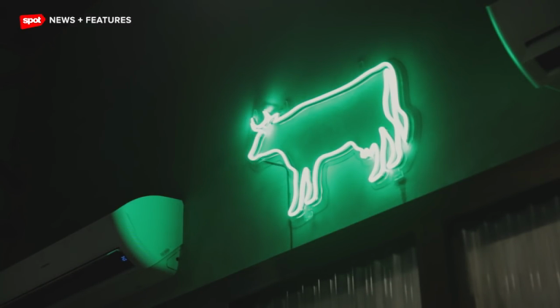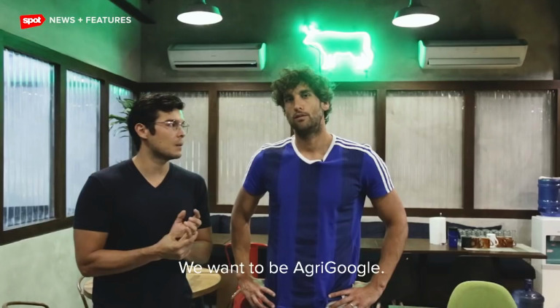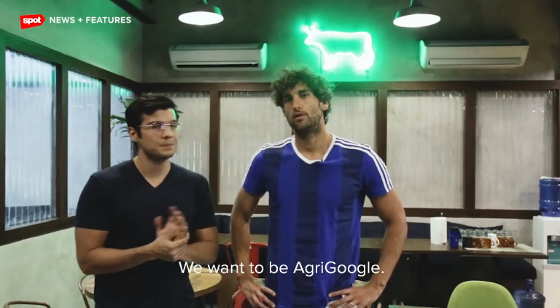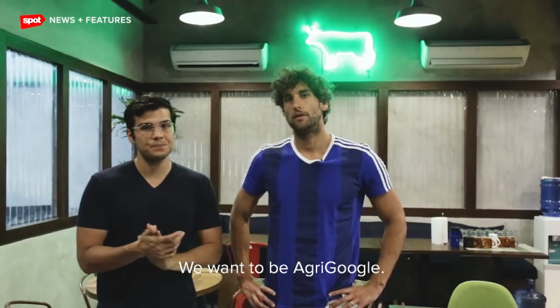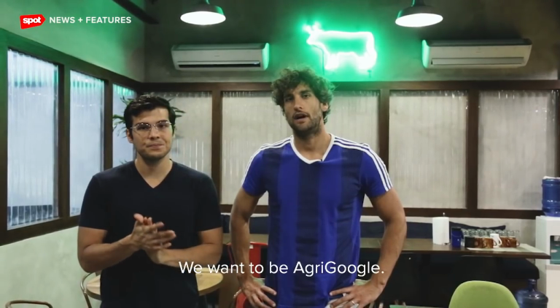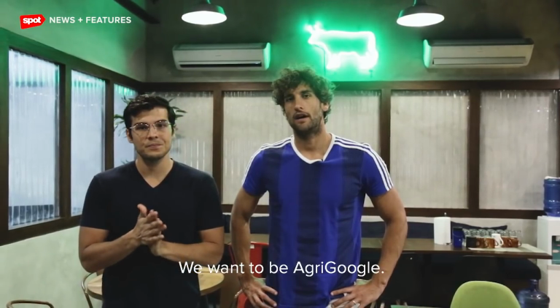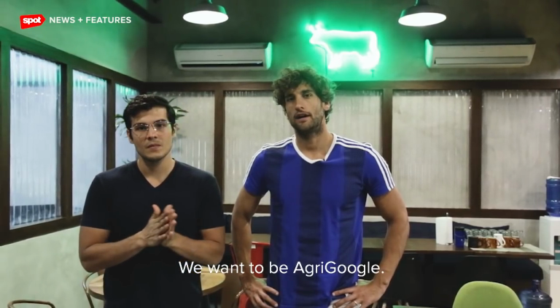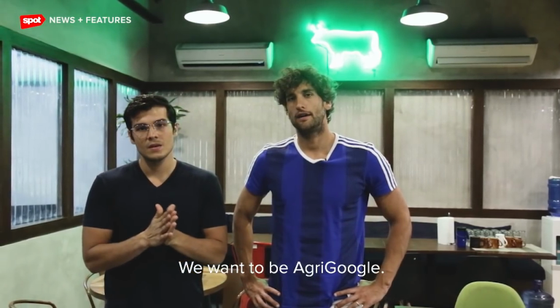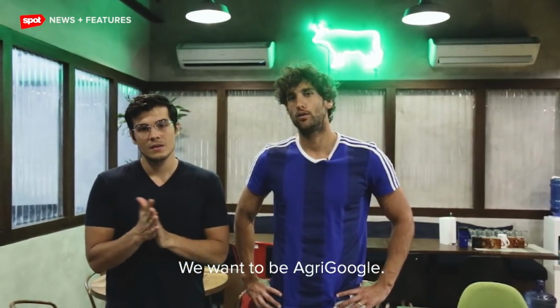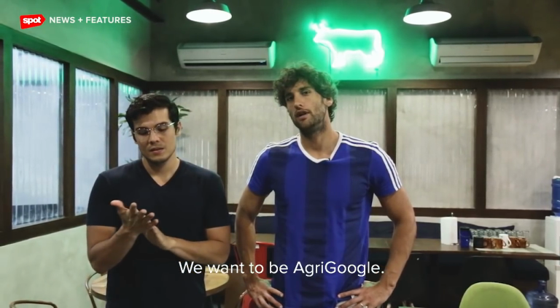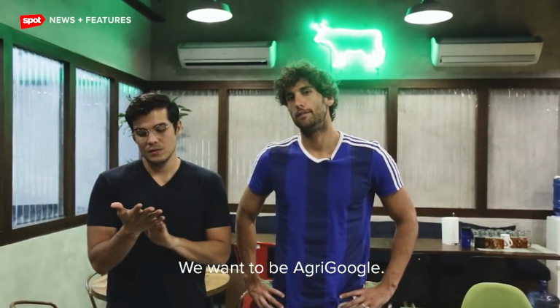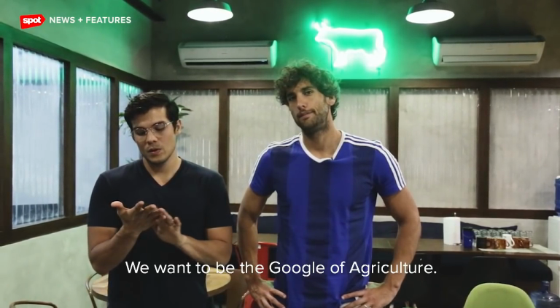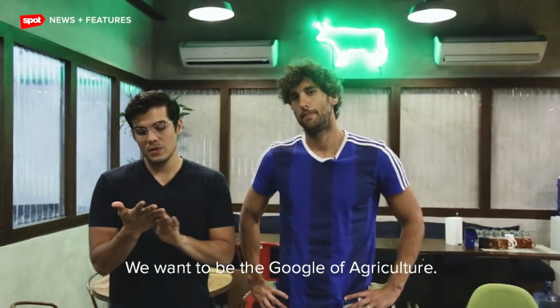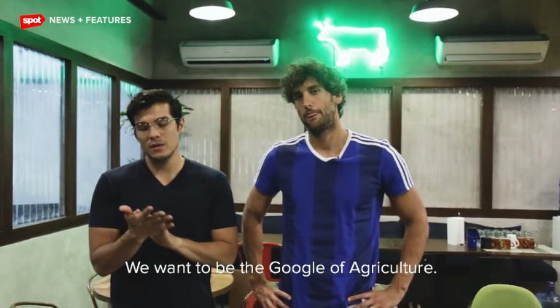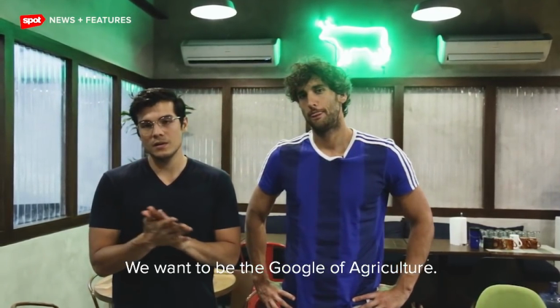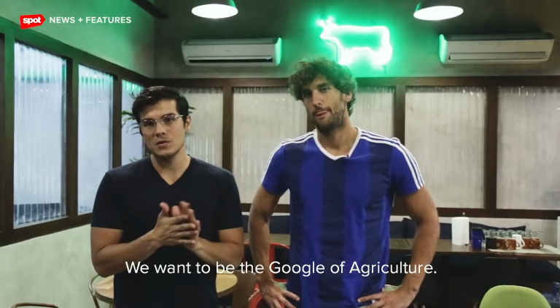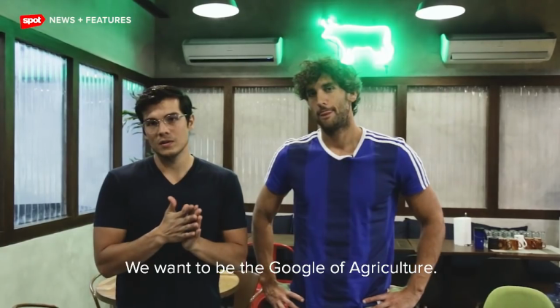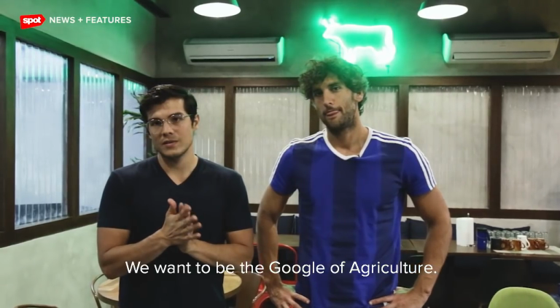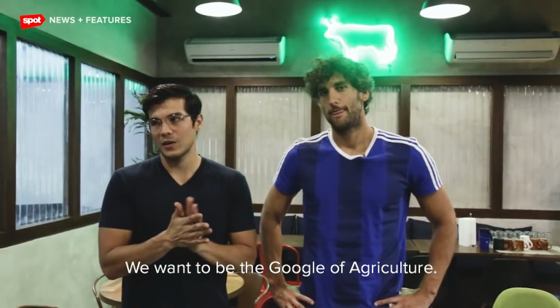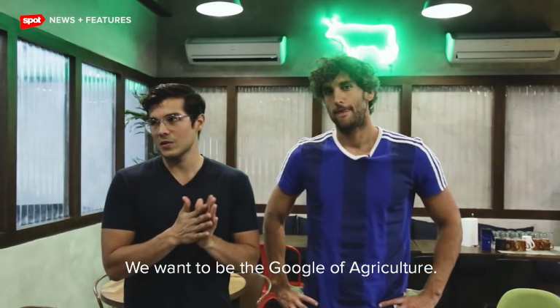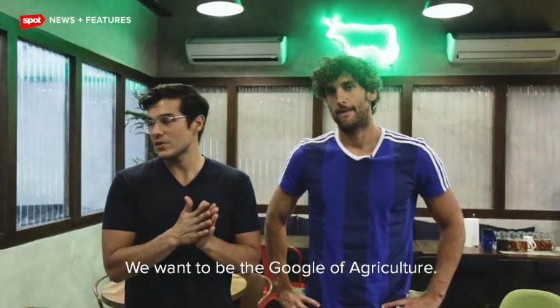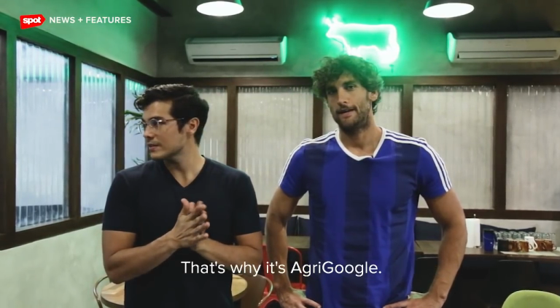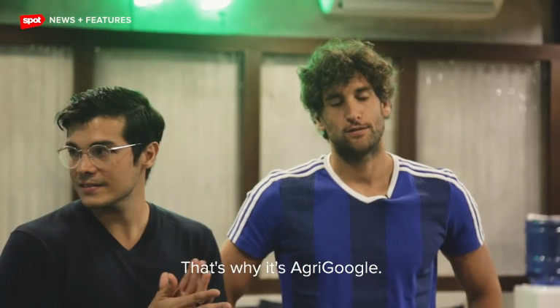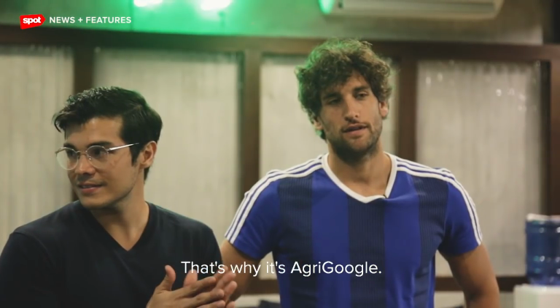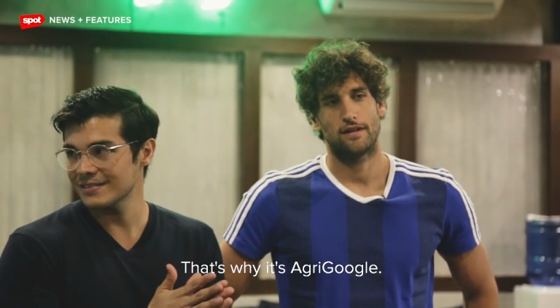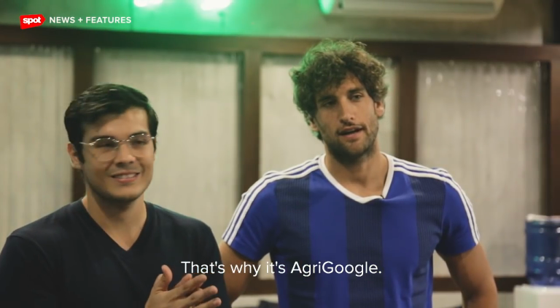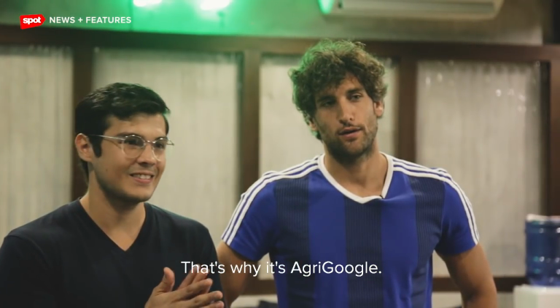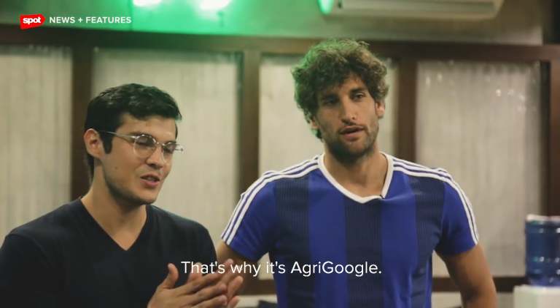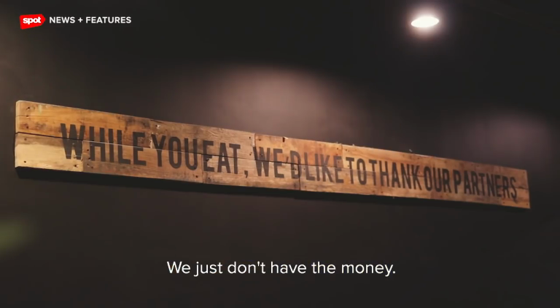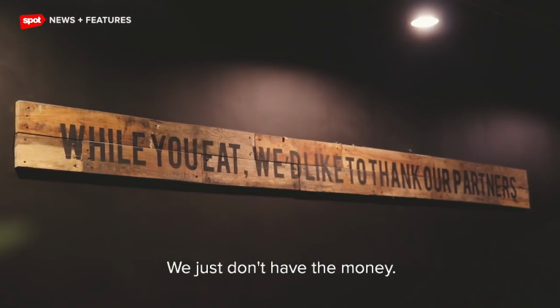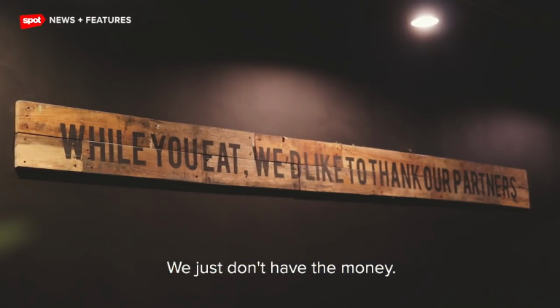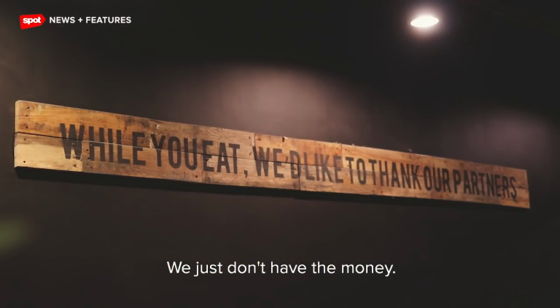We want to be agri-Google. We want to be the Google of agriculture. That's why it's agri-Google — we just don't have the money.